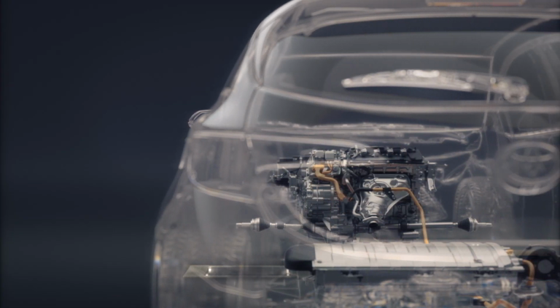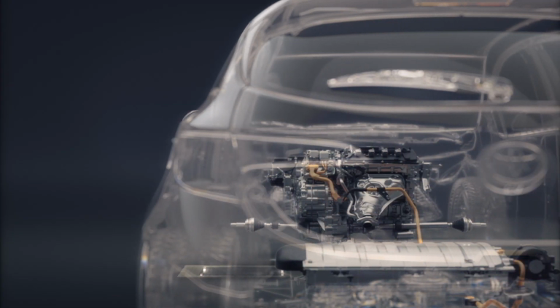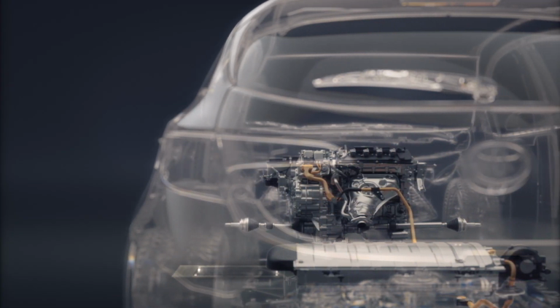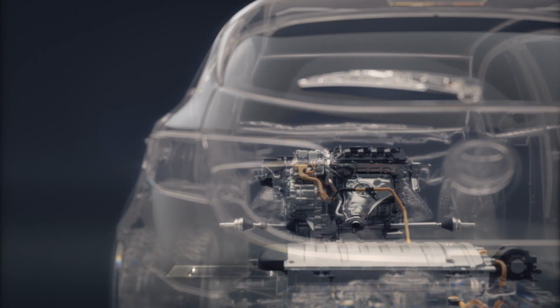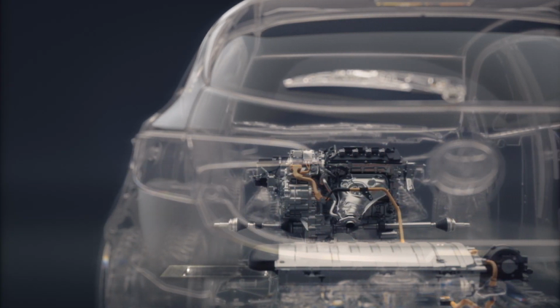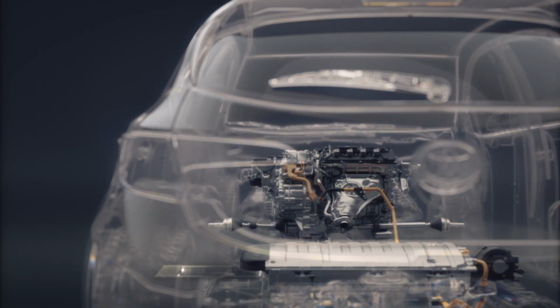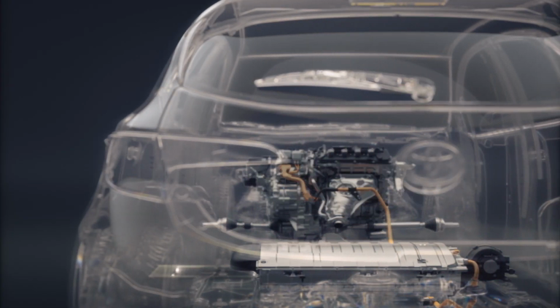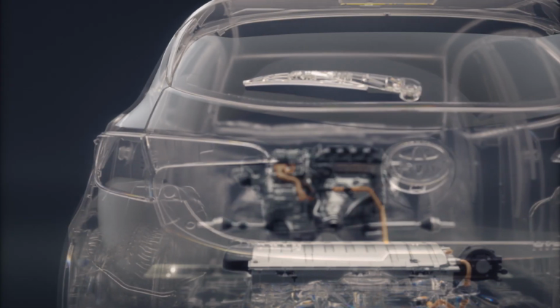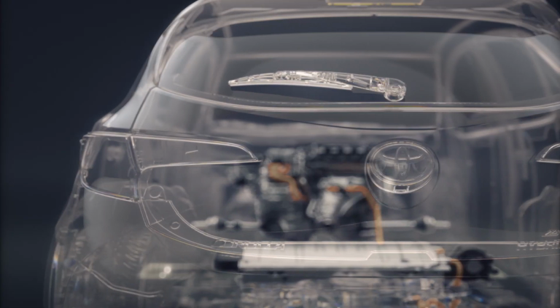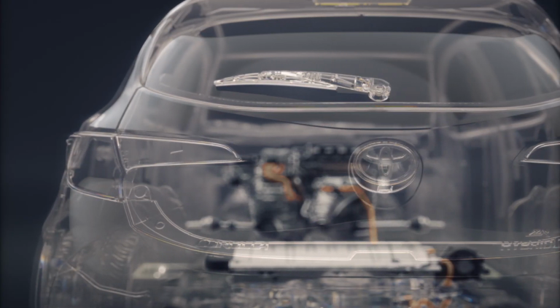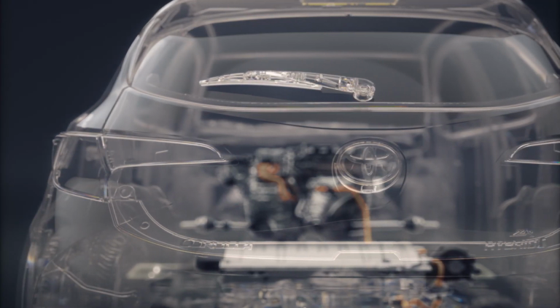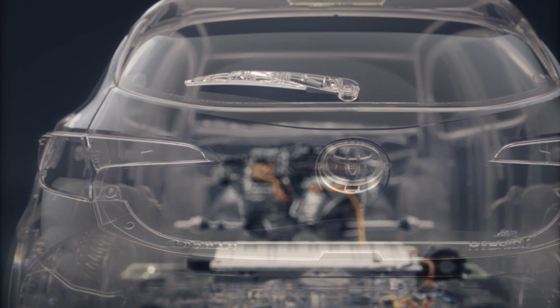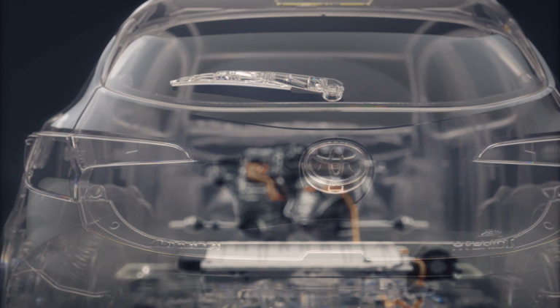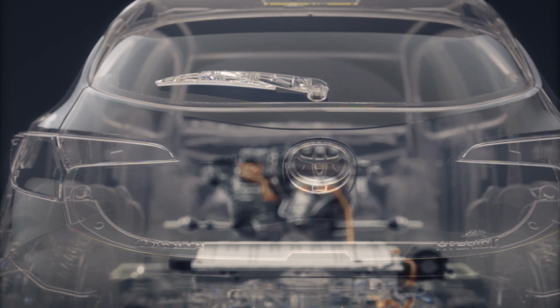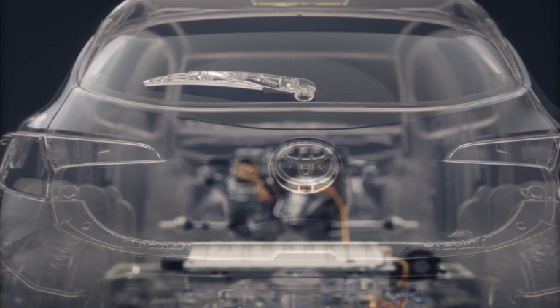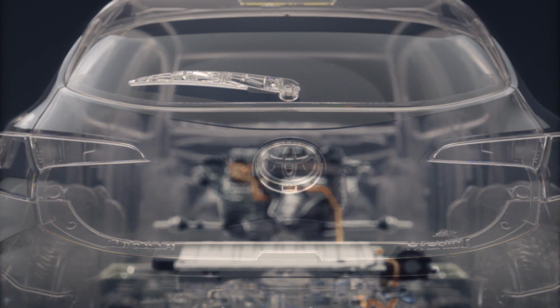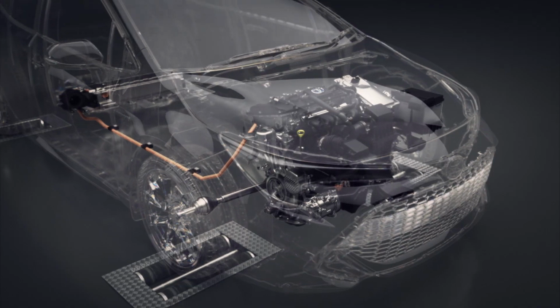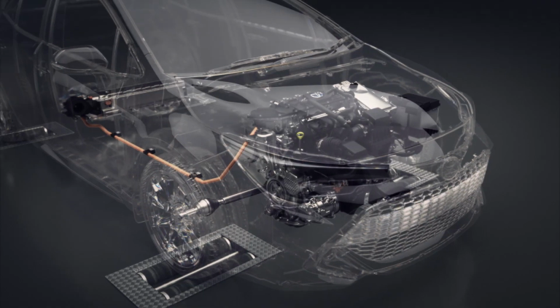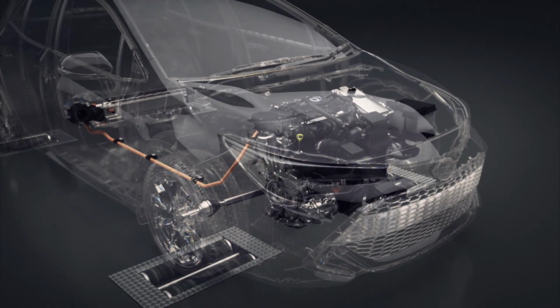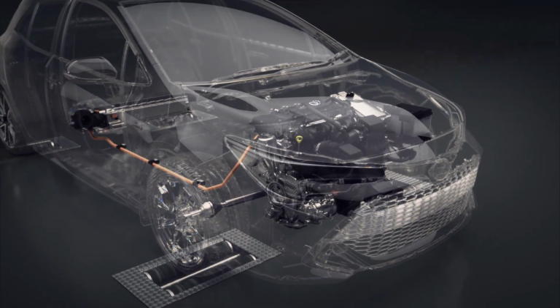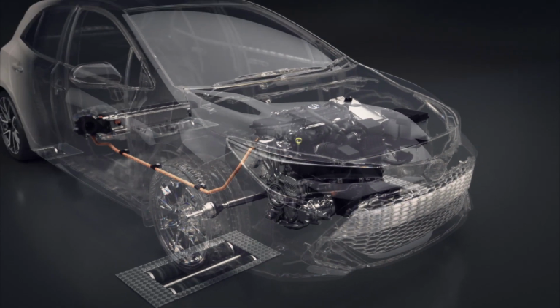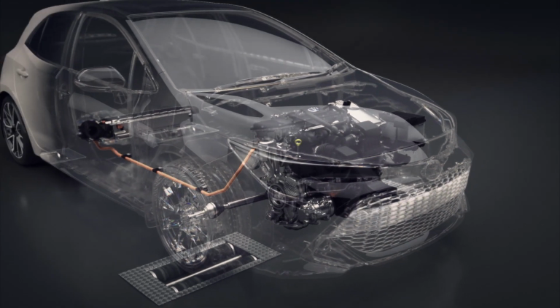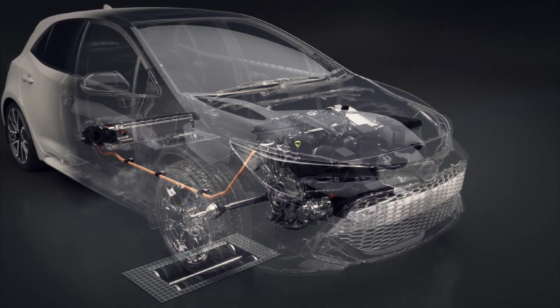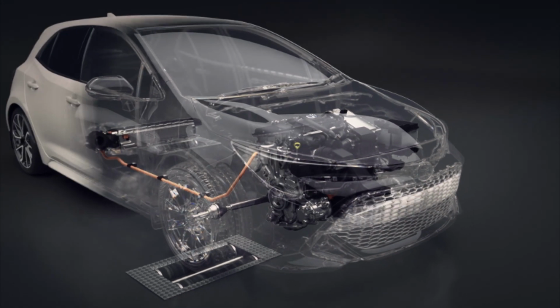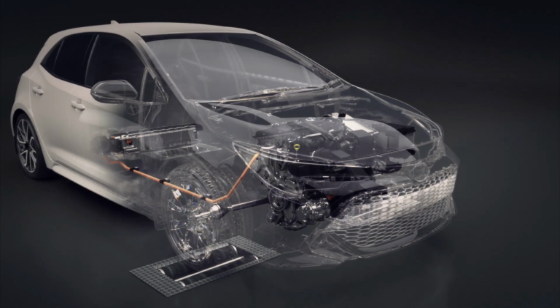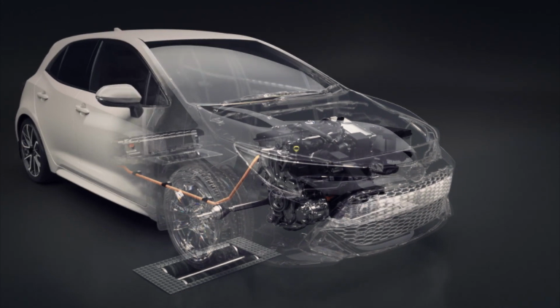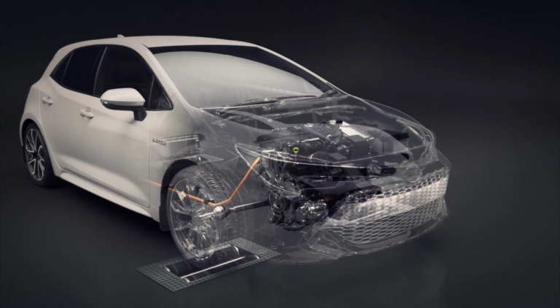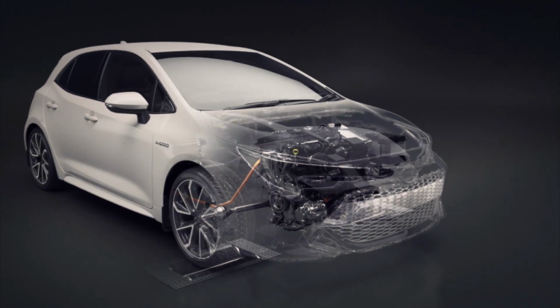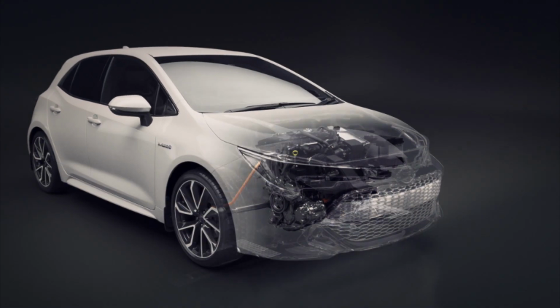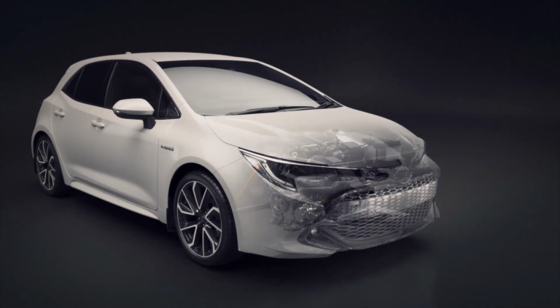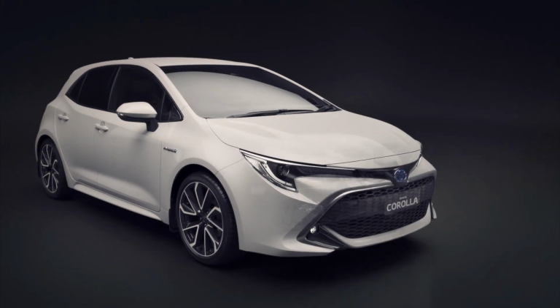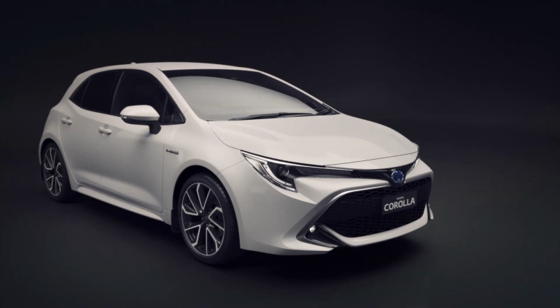Quiet, economical, powerful — with lower emissions. These are the benefits of the Toyota hybrid system.